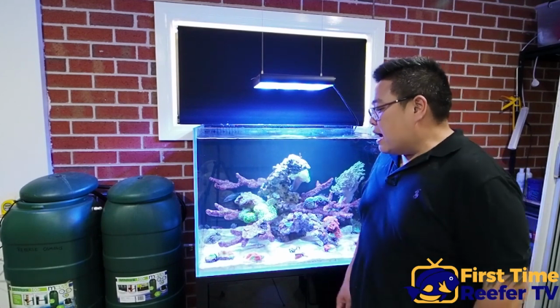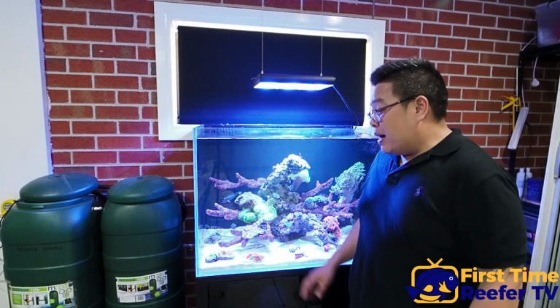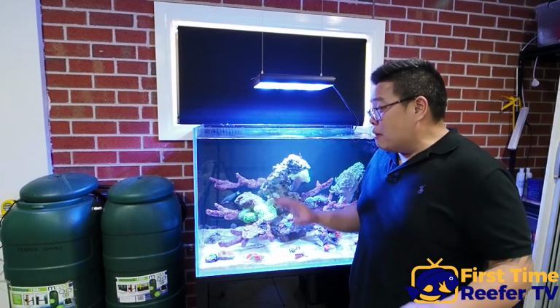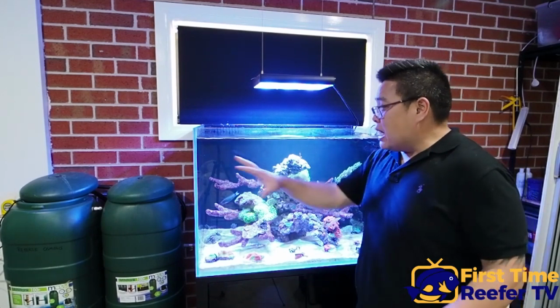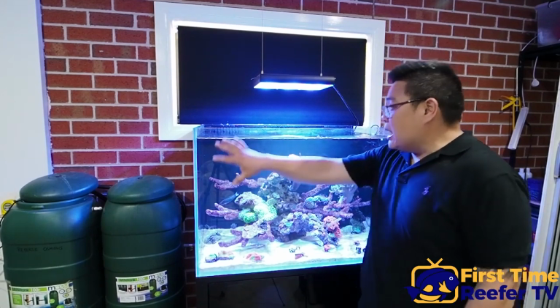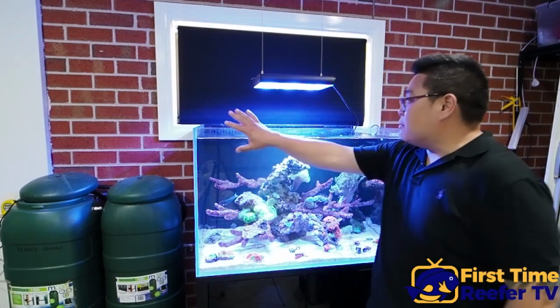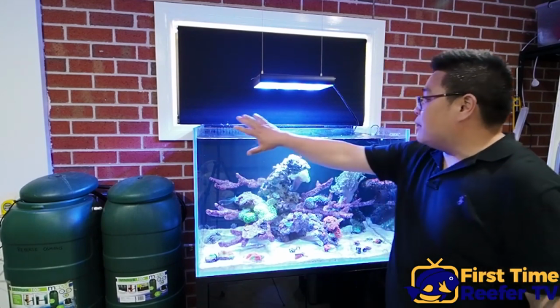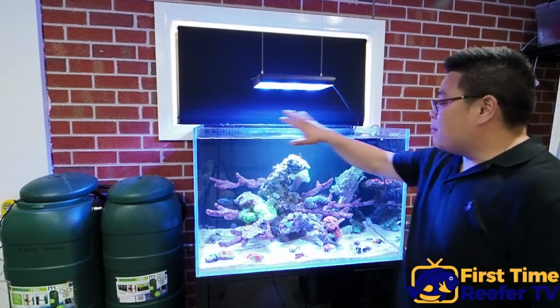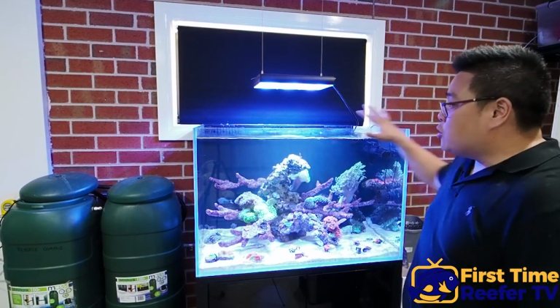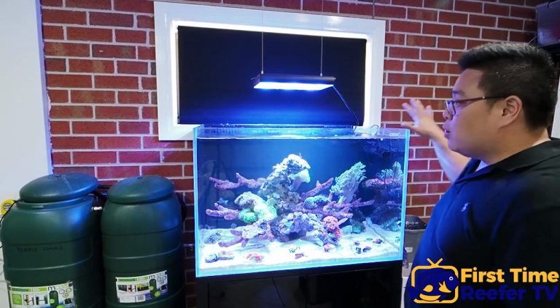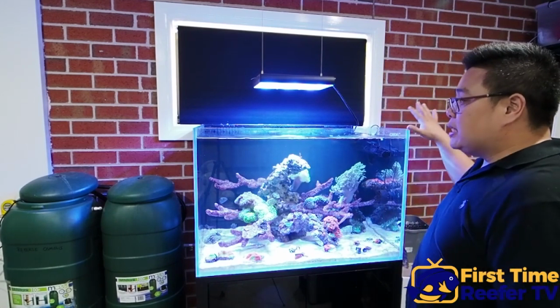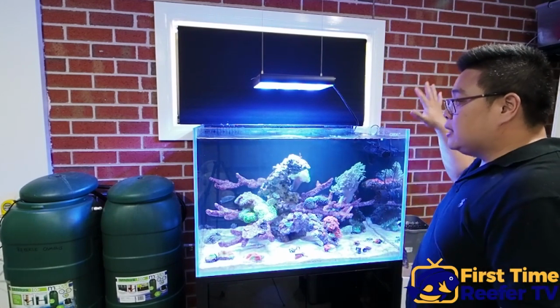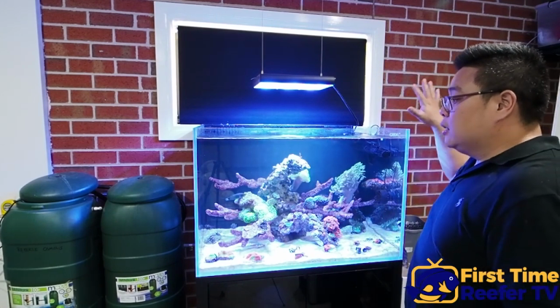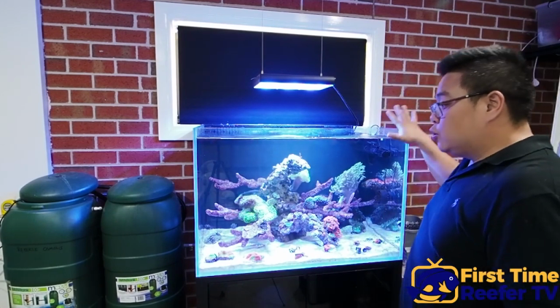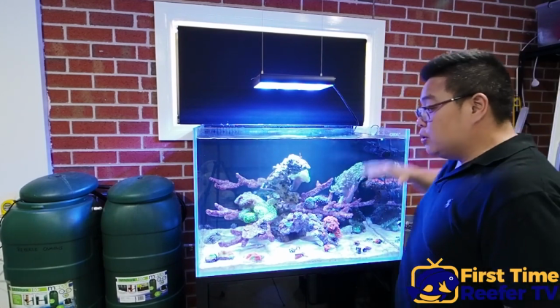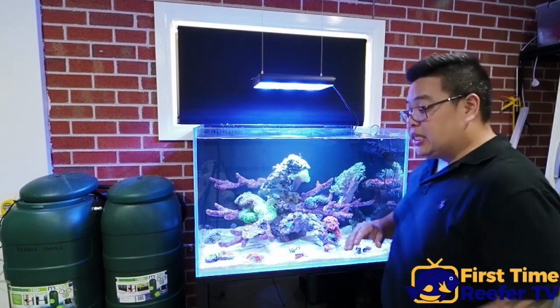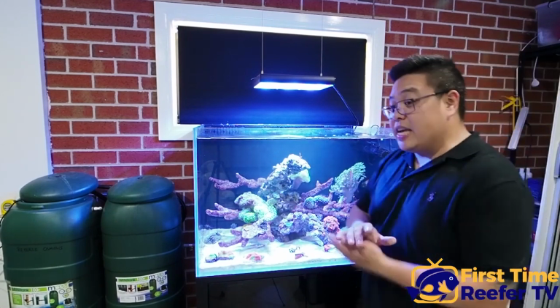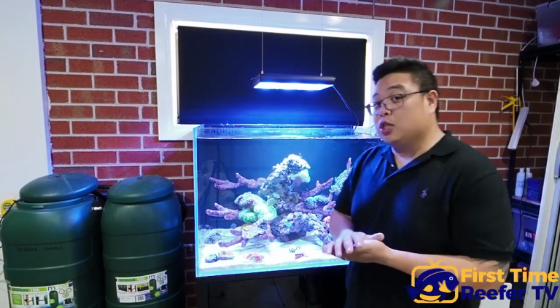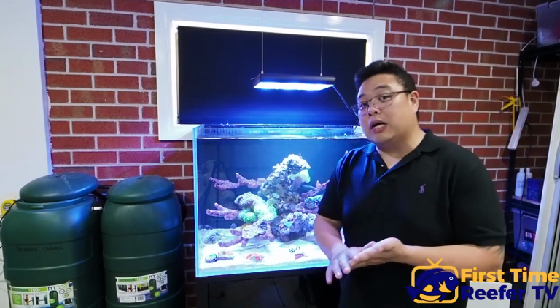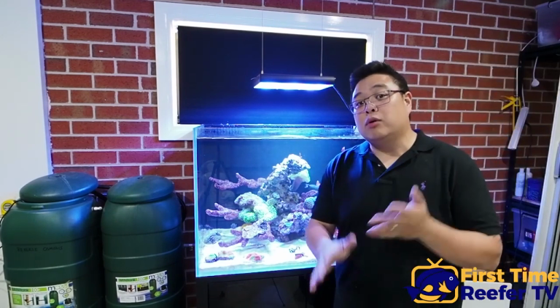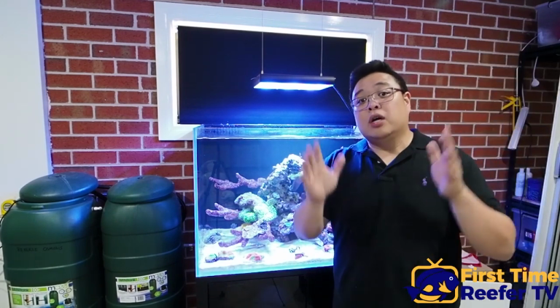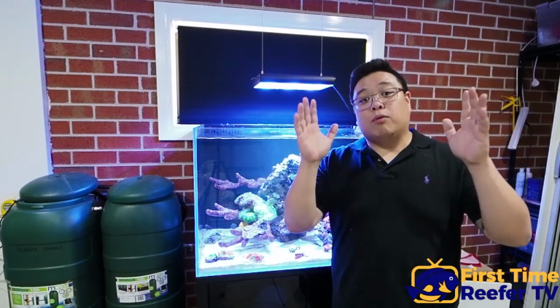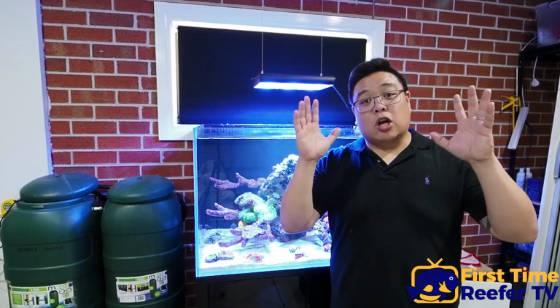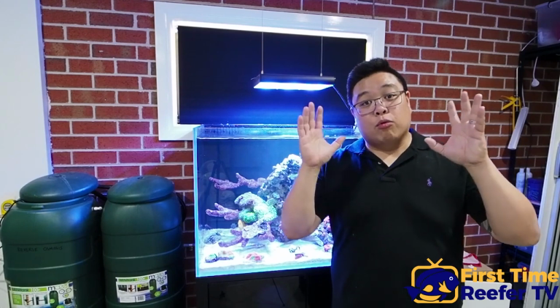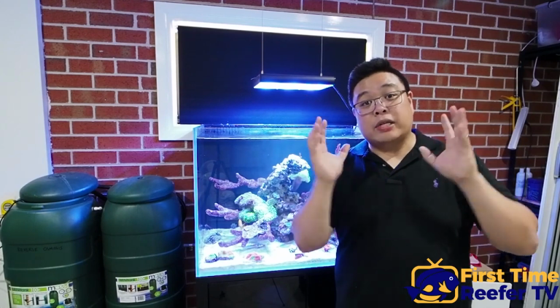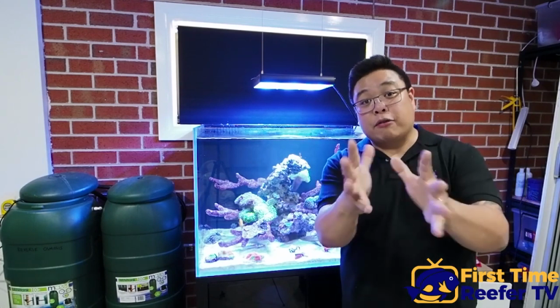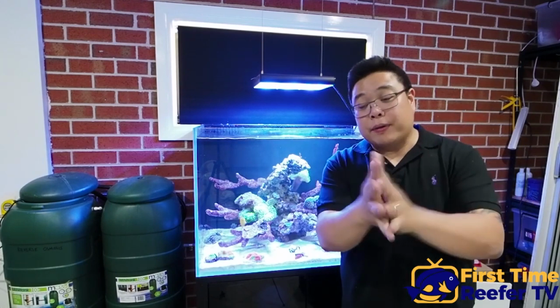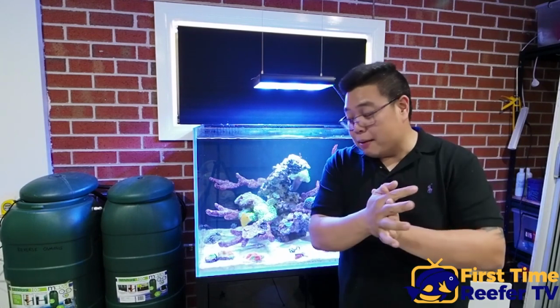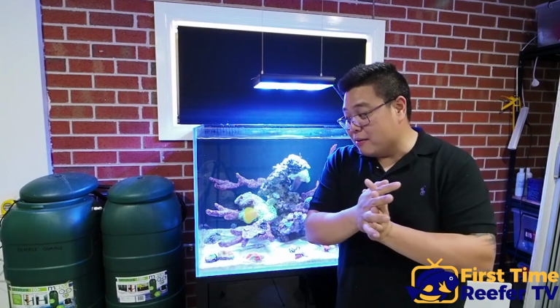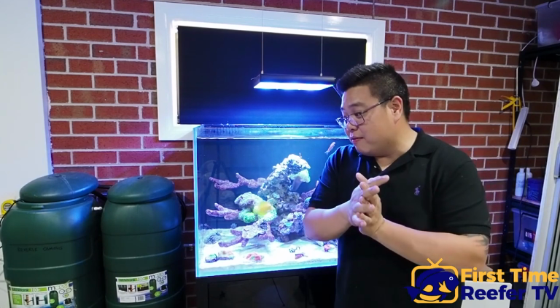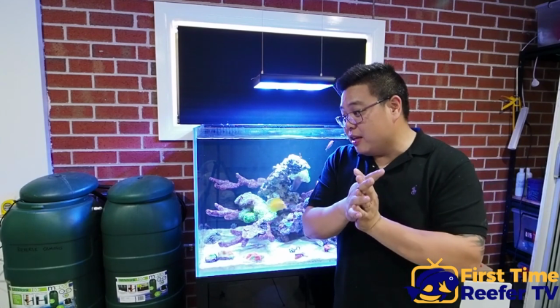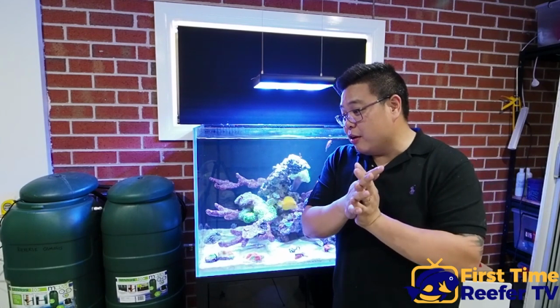I am going to add some supplemental lighting to this tank as well, which I will tell you about in an upcoming video.